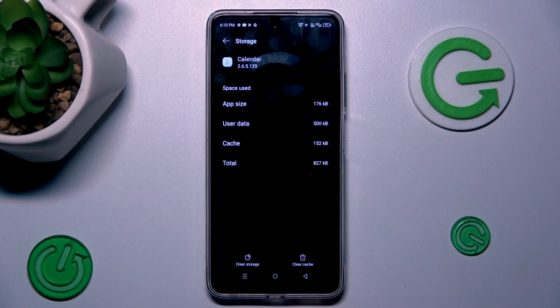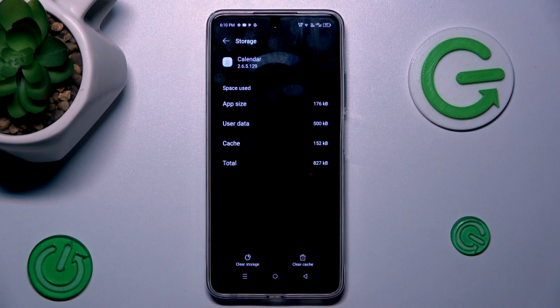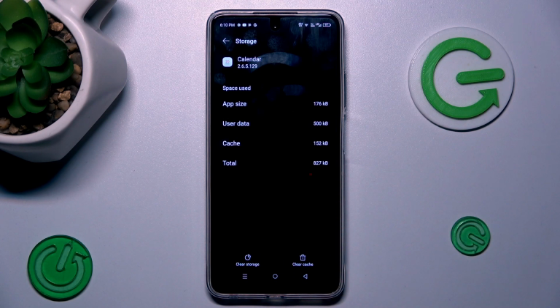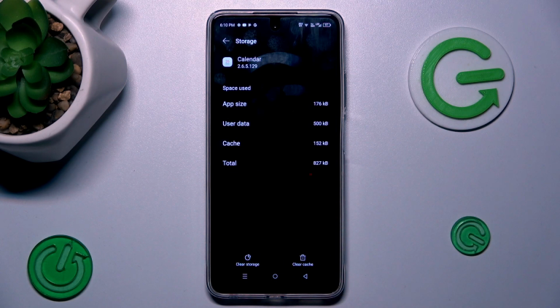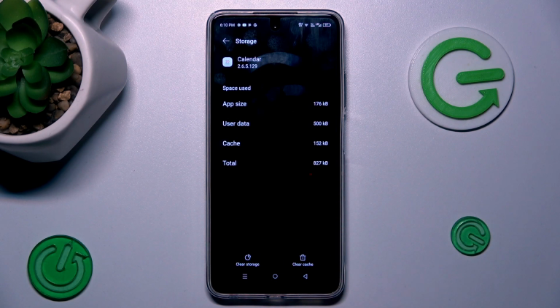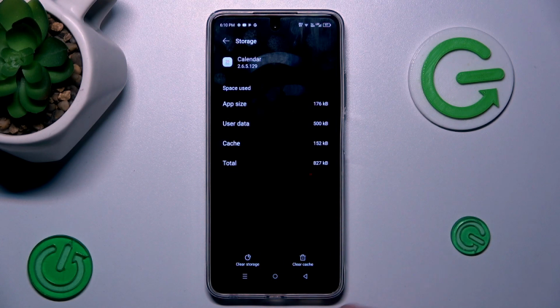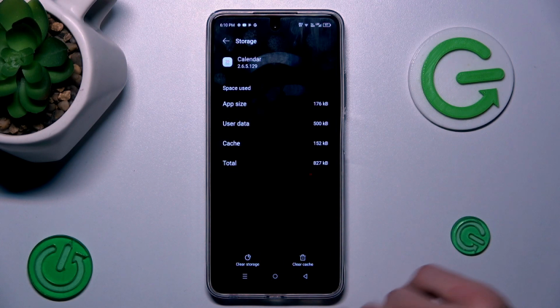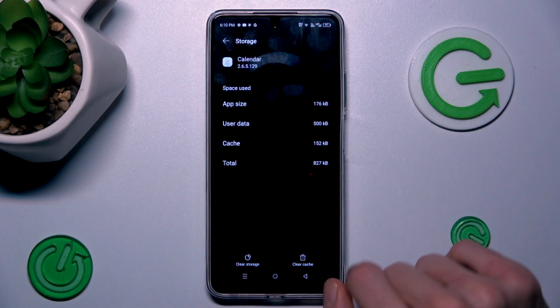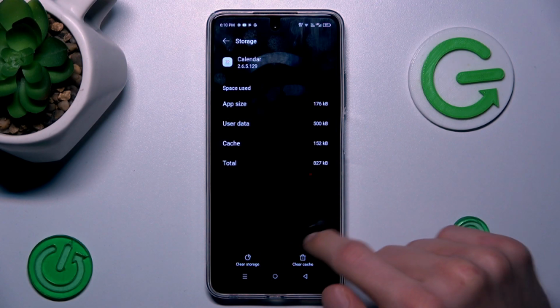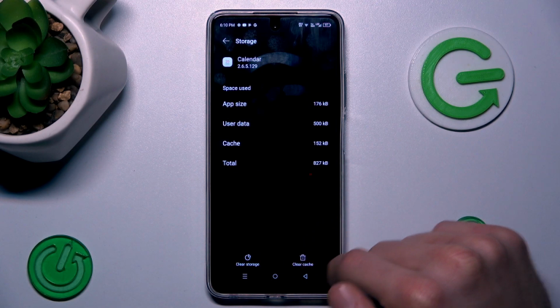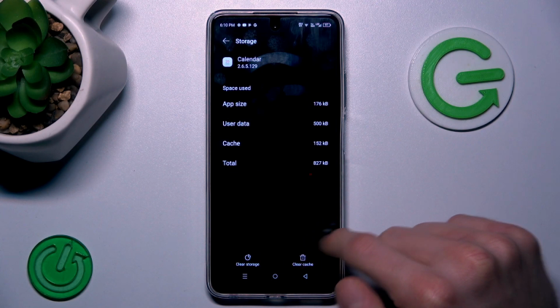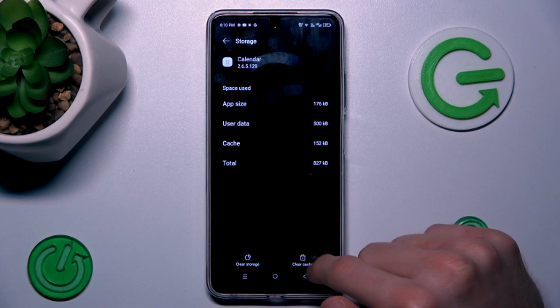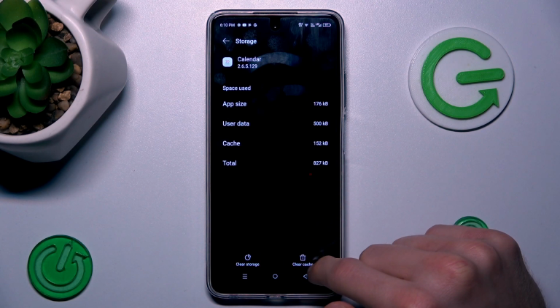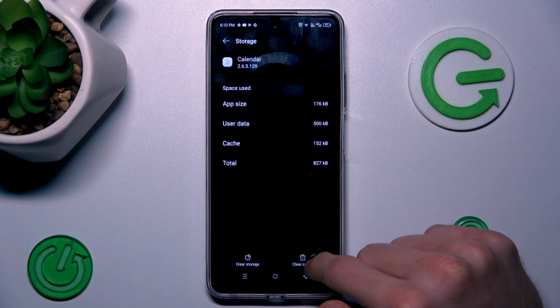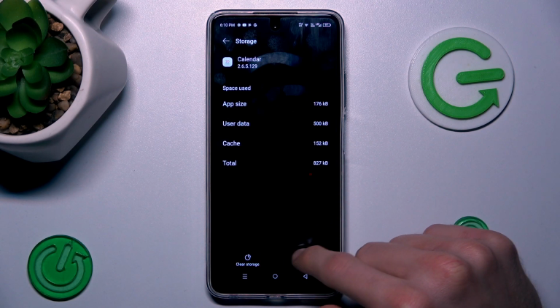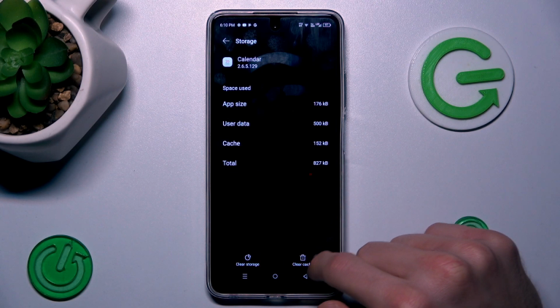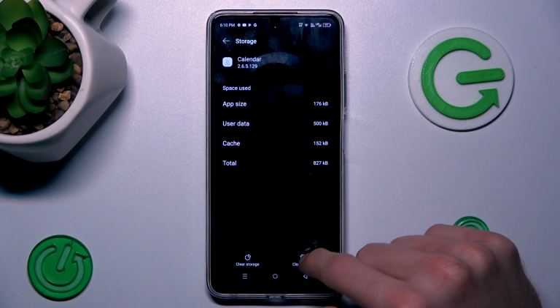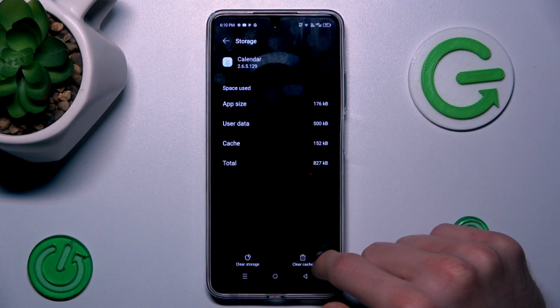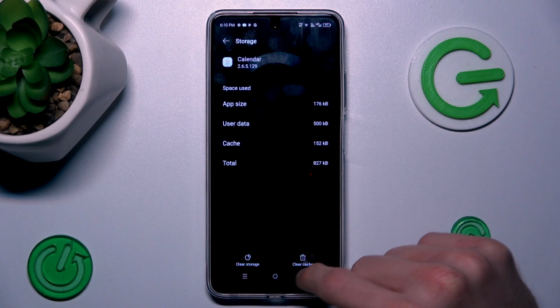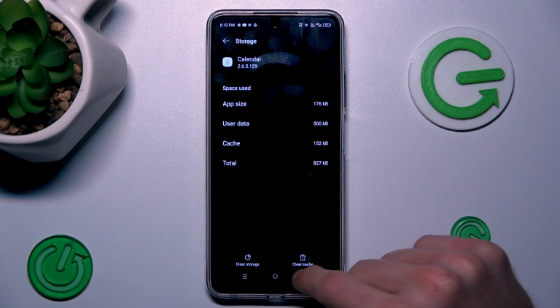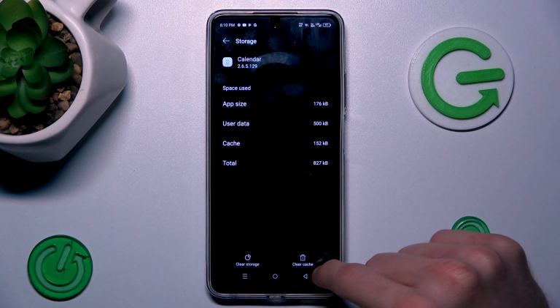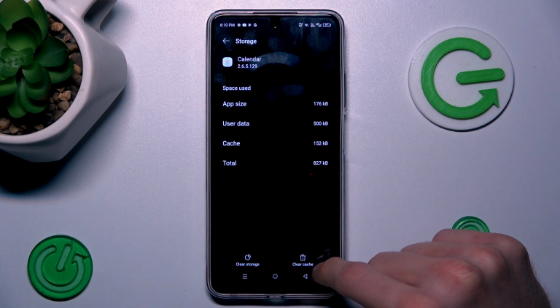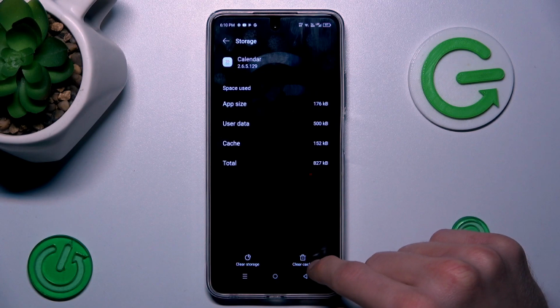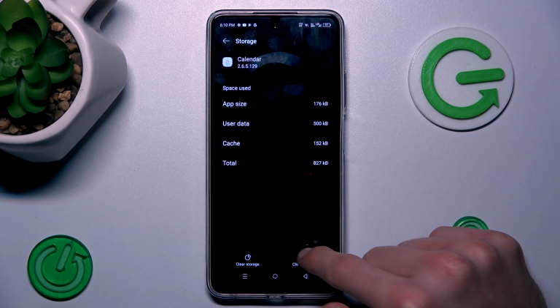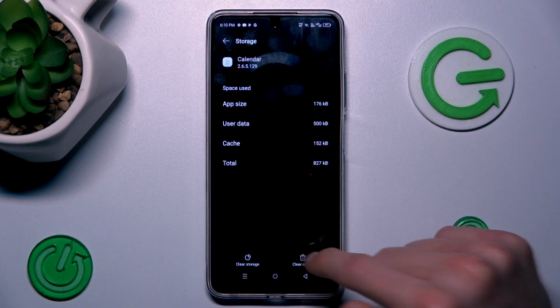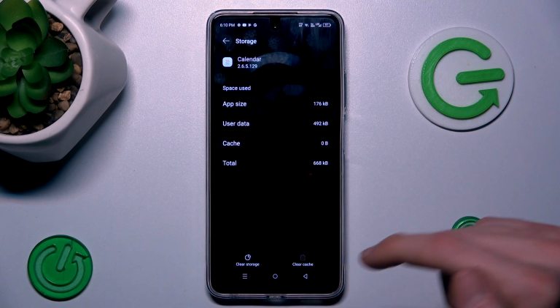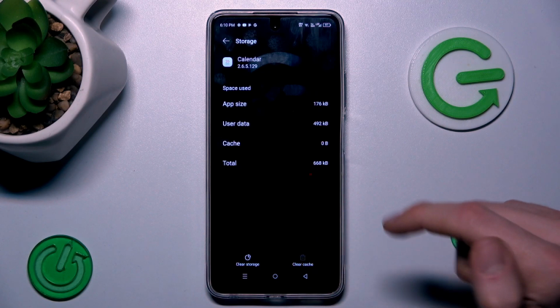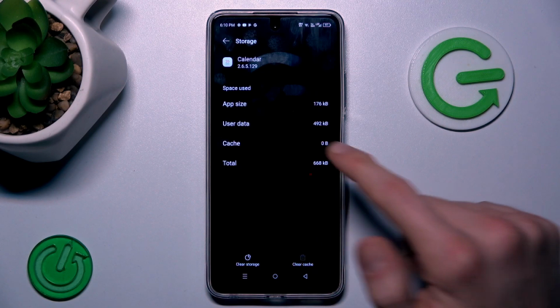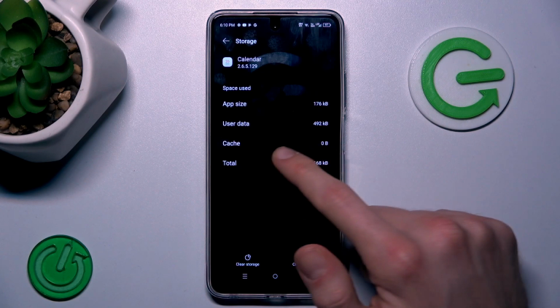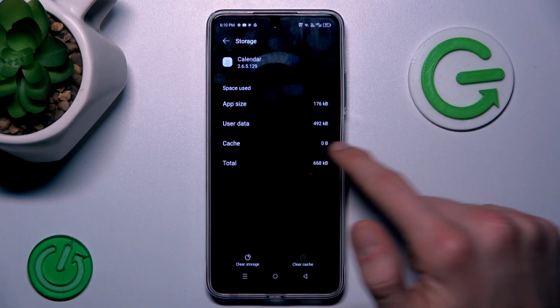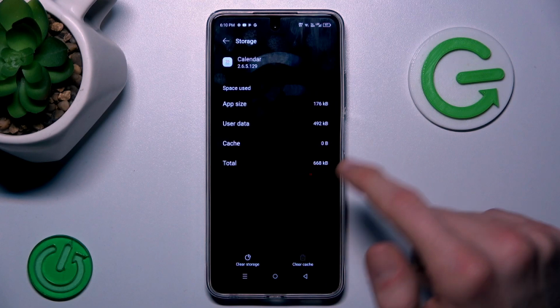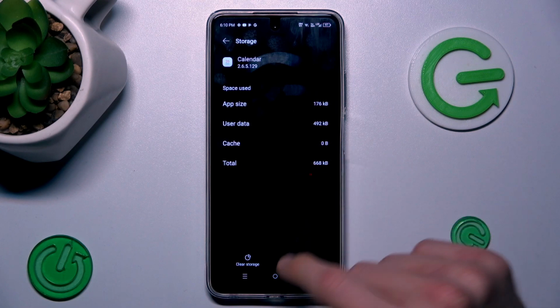To clear only the cache, we press this icon — Clear Cache — and we clear it.